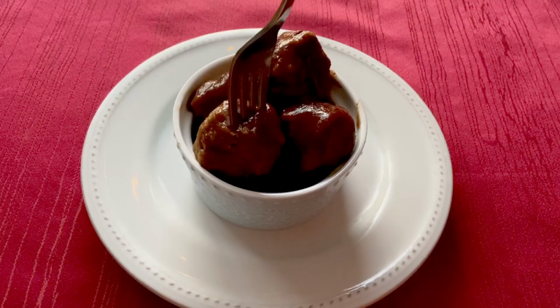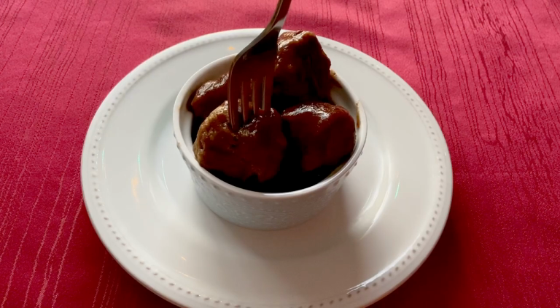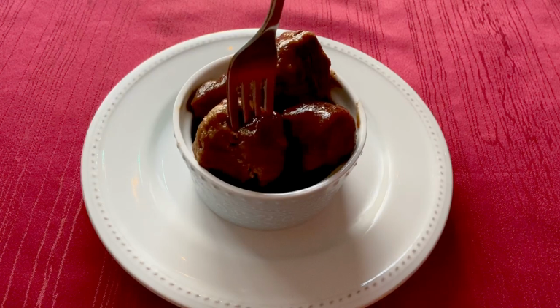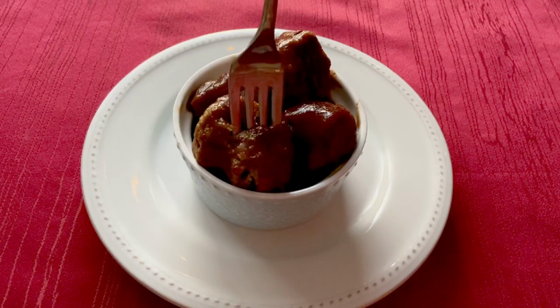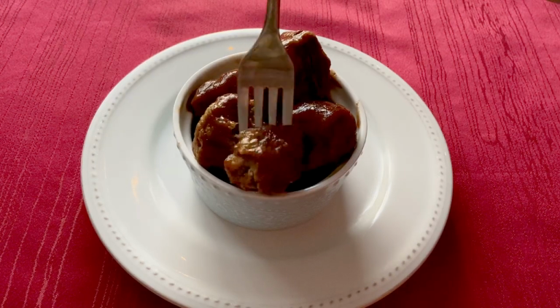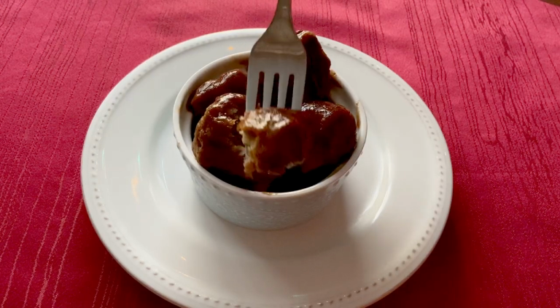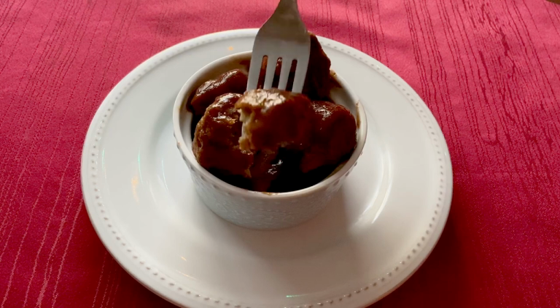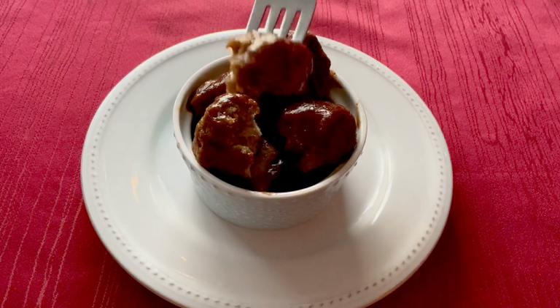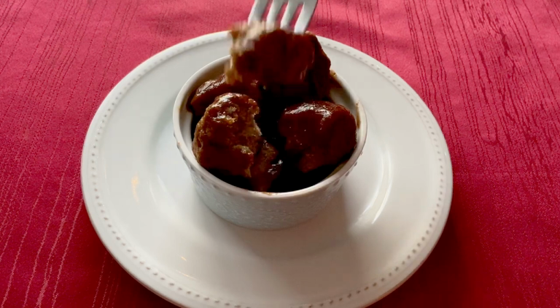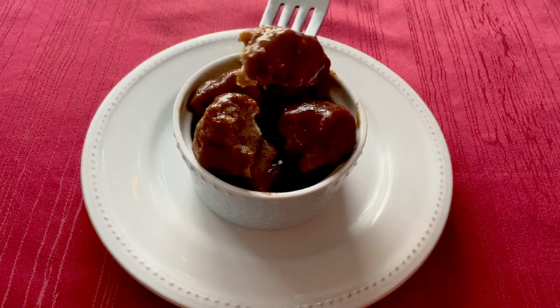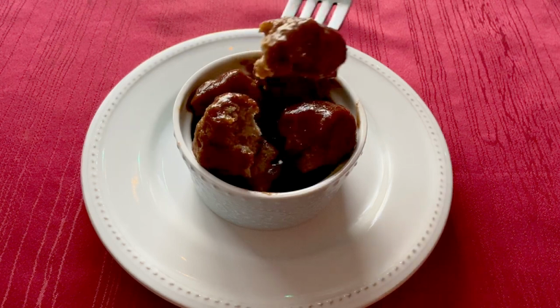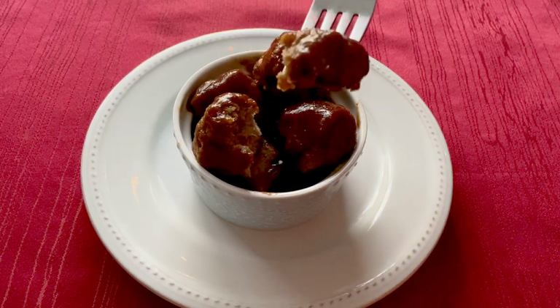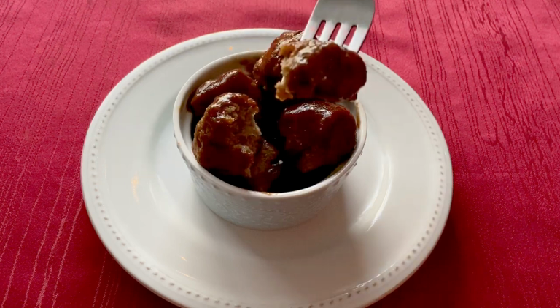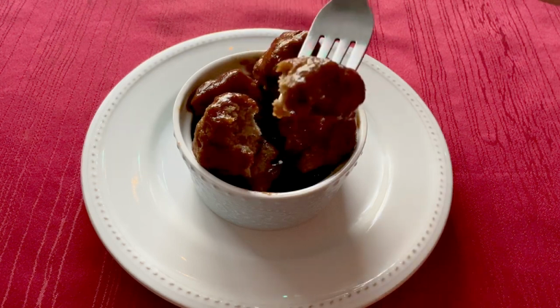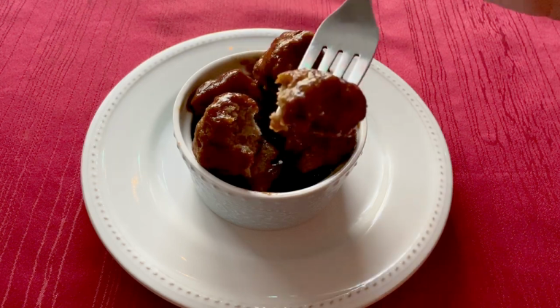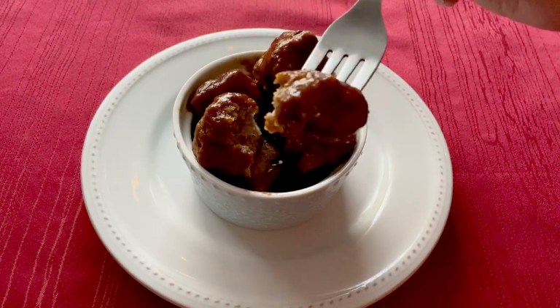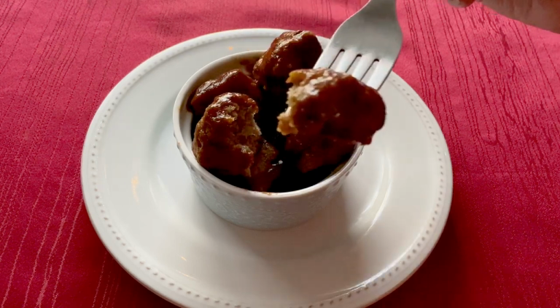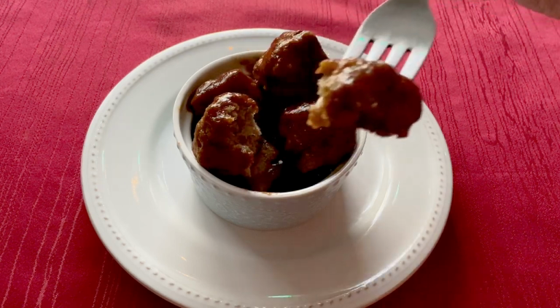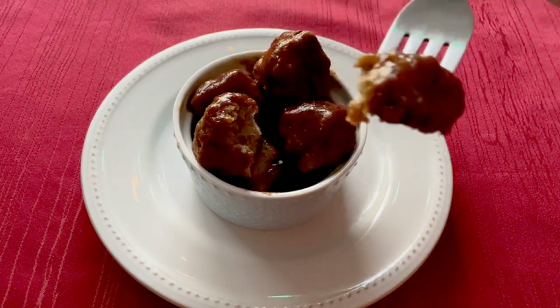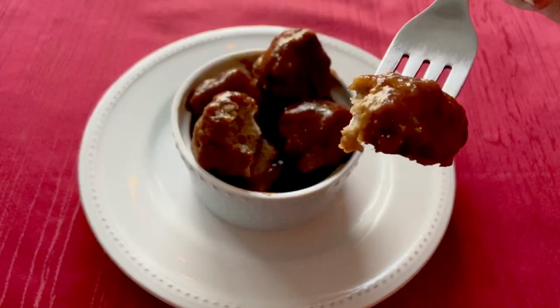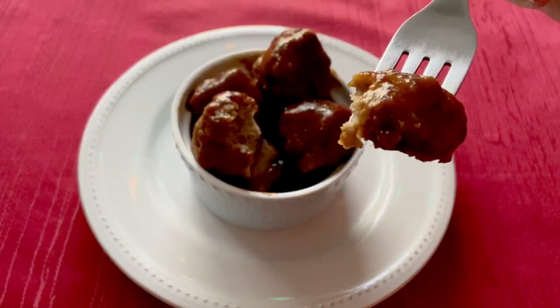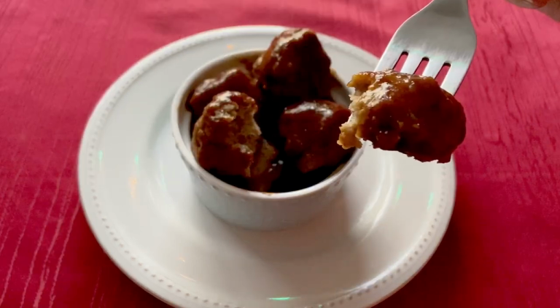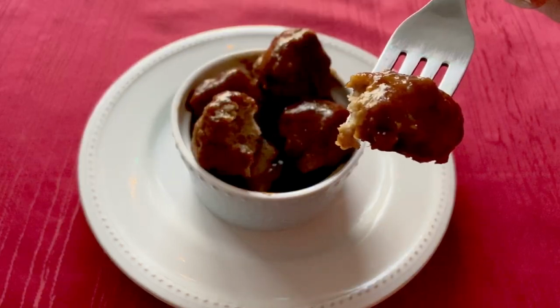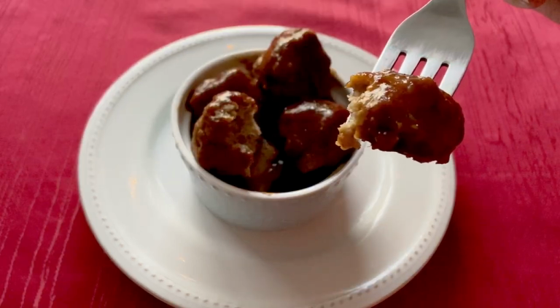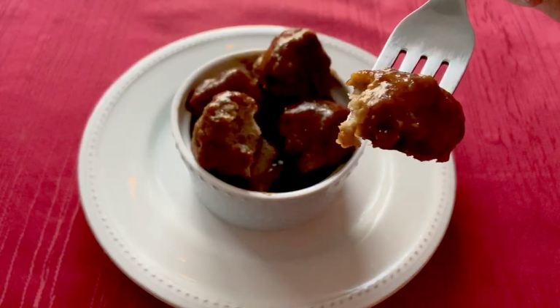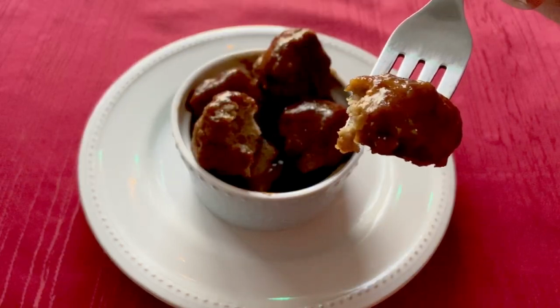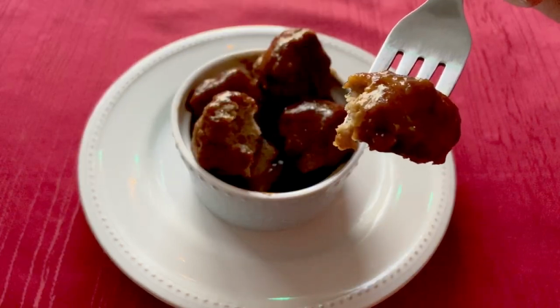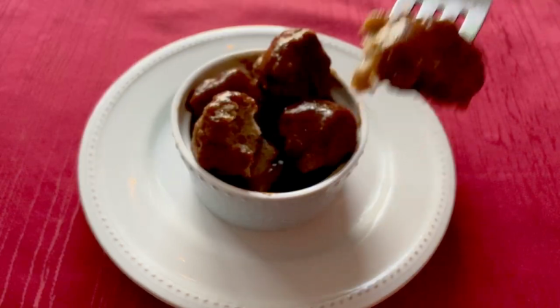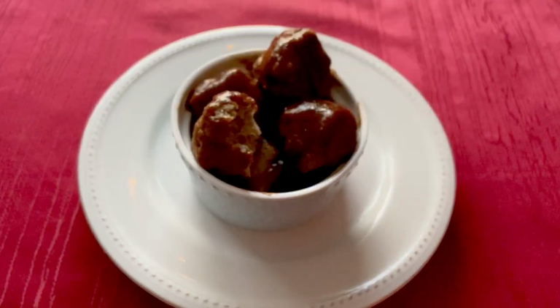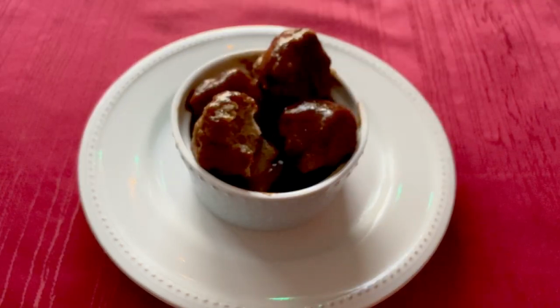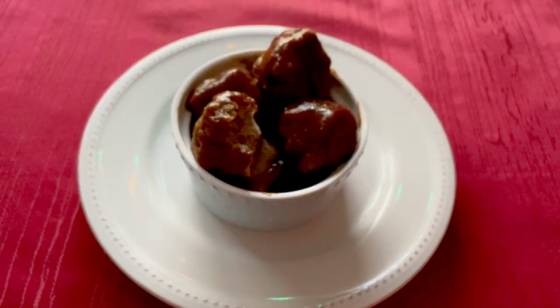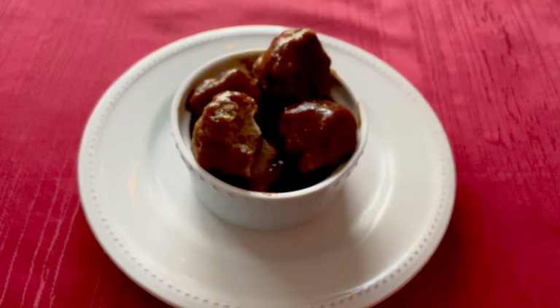Hi everyone, welcome to my channel. Today we are going to be making buzzard bites from the World of Warcraft cookbook.